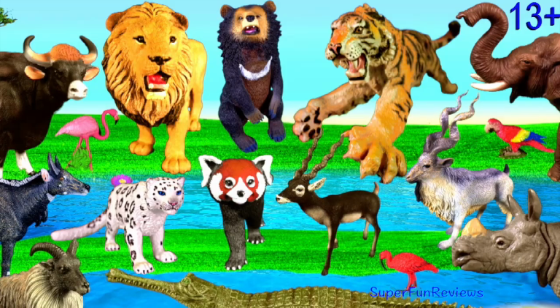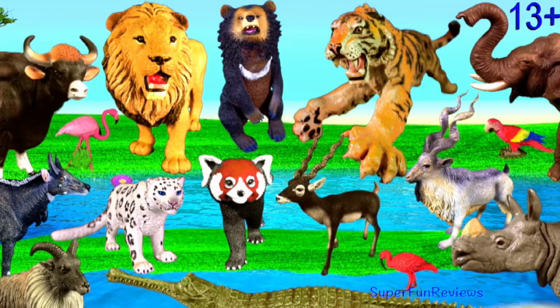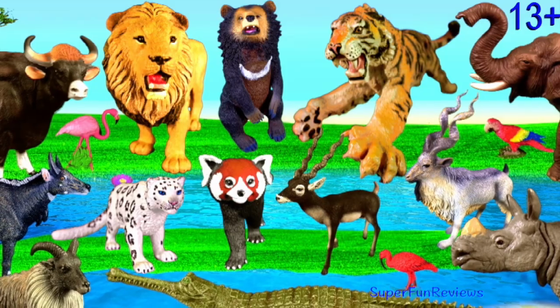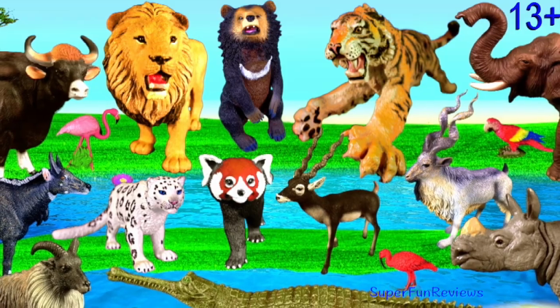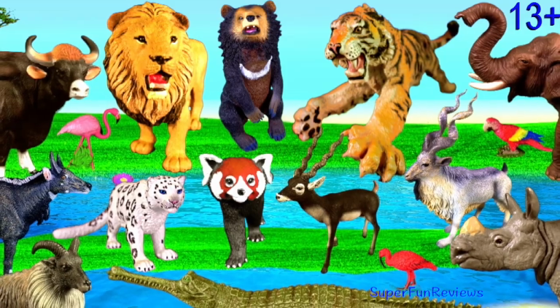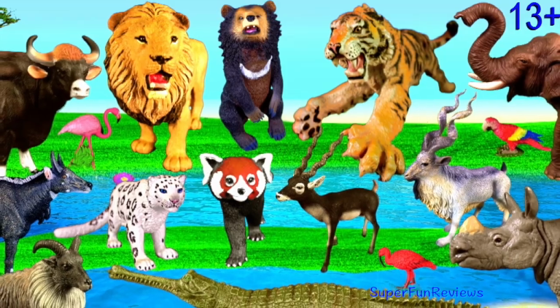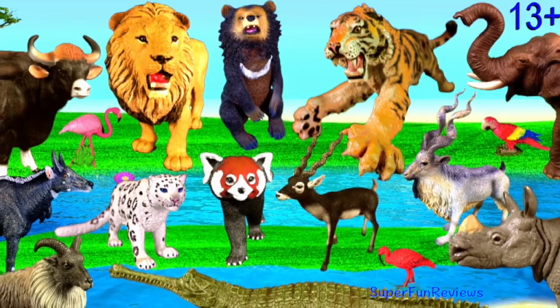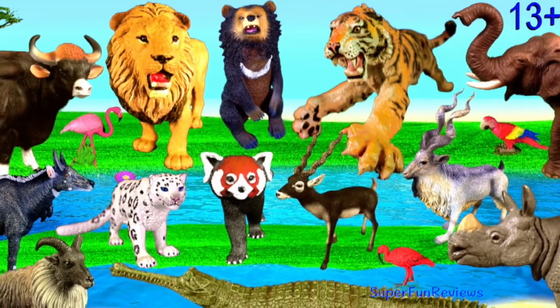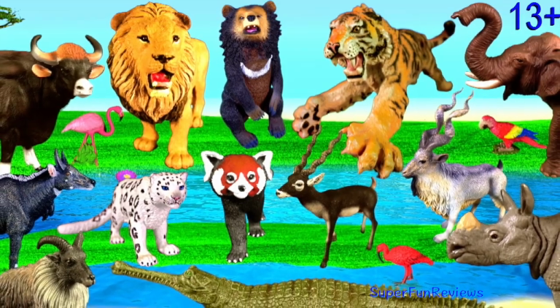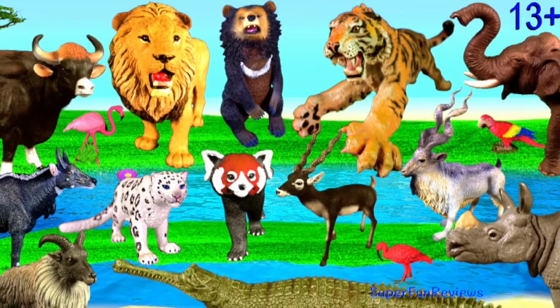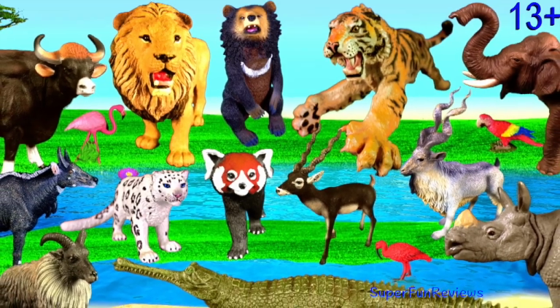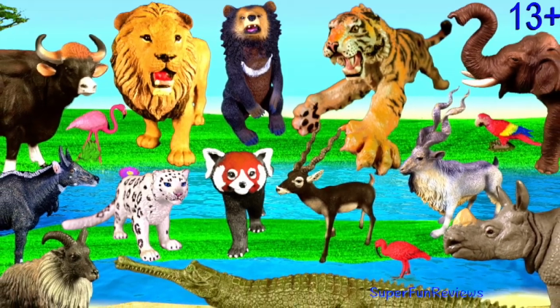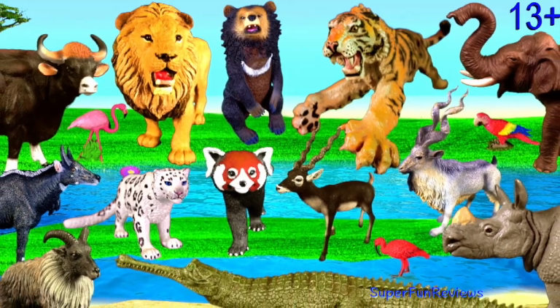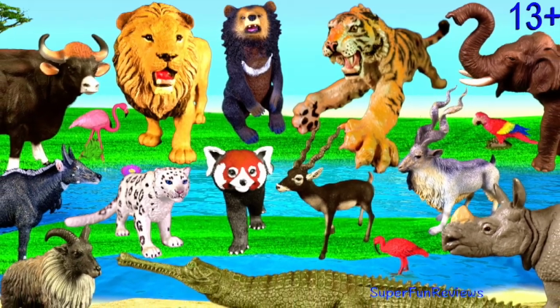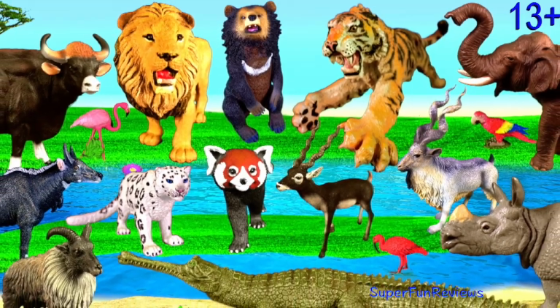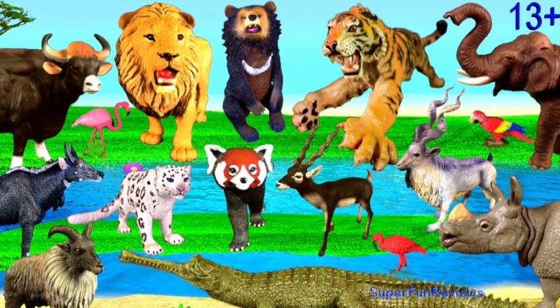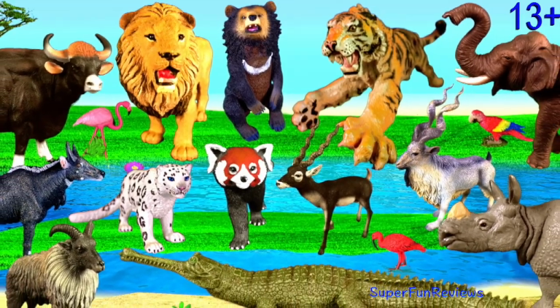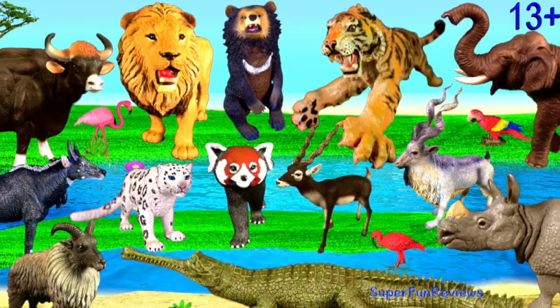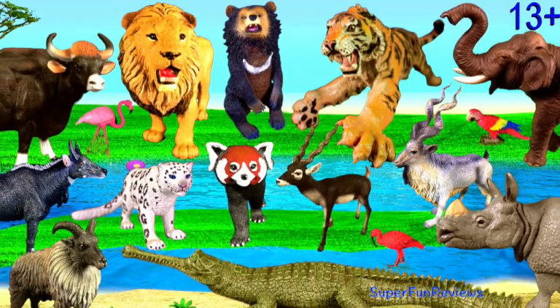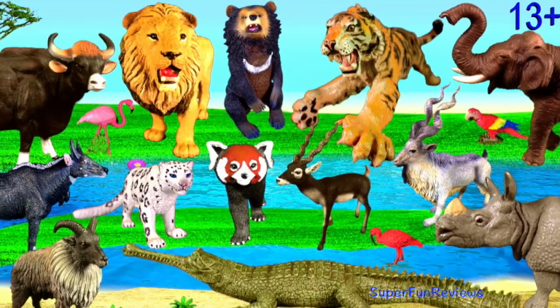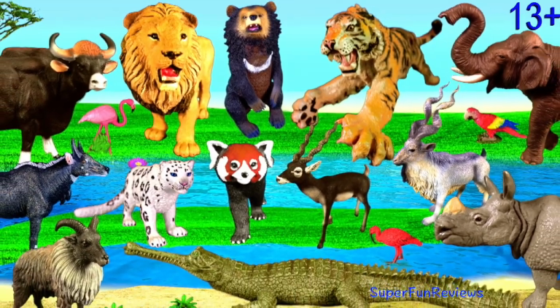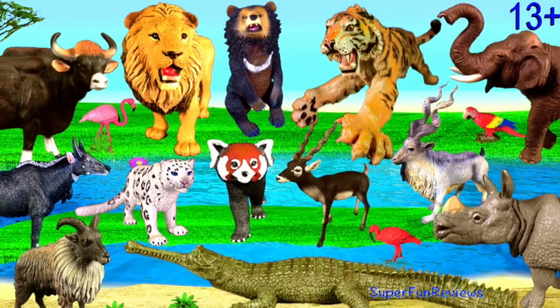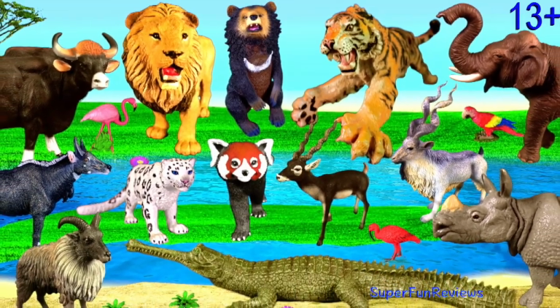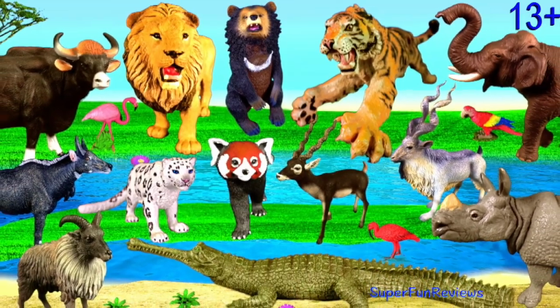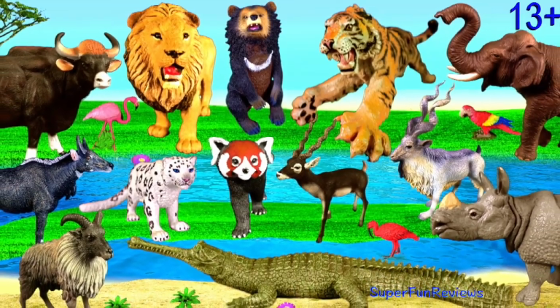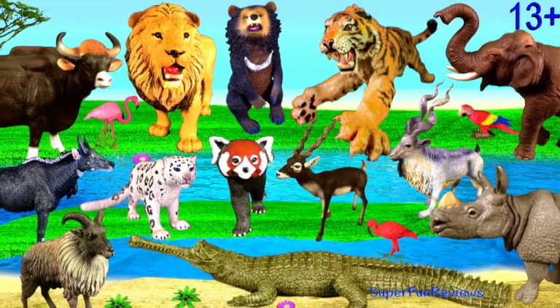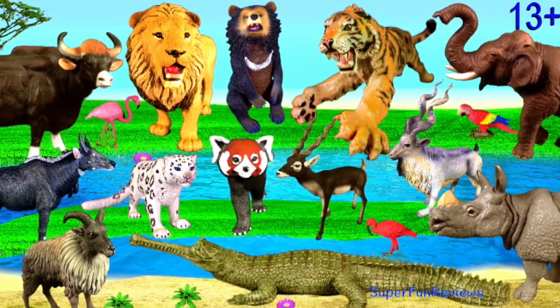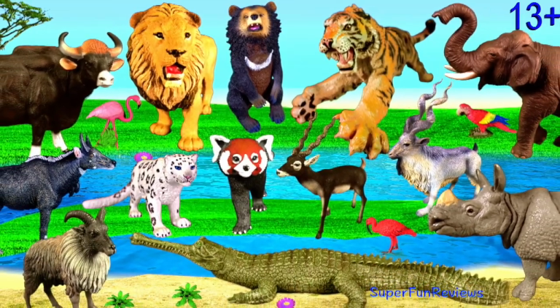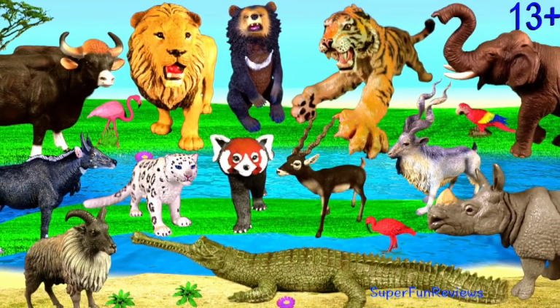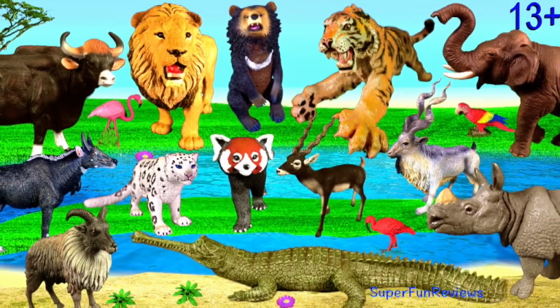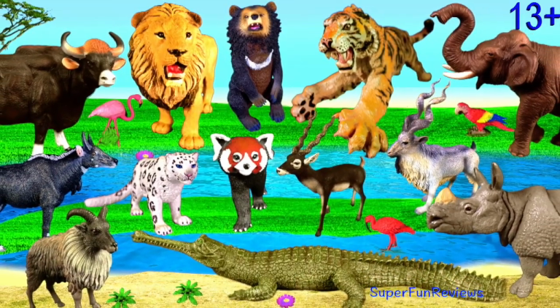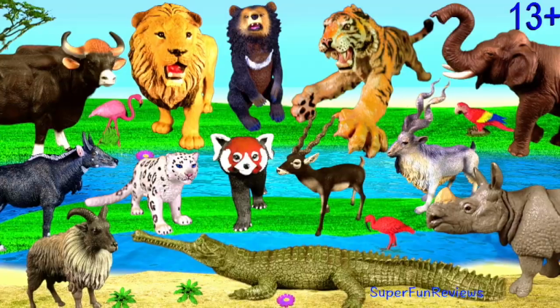Hey guys, it's Kerry. I'm looking at Indian animals today.